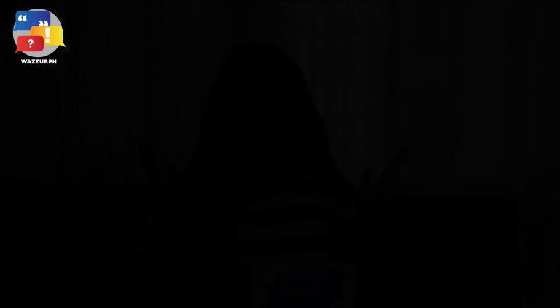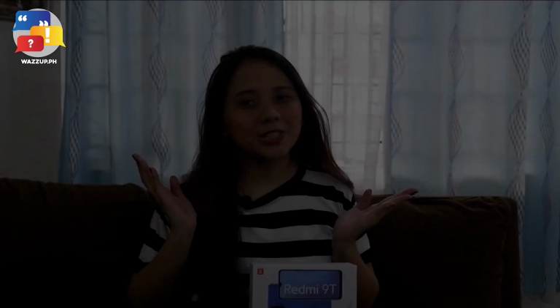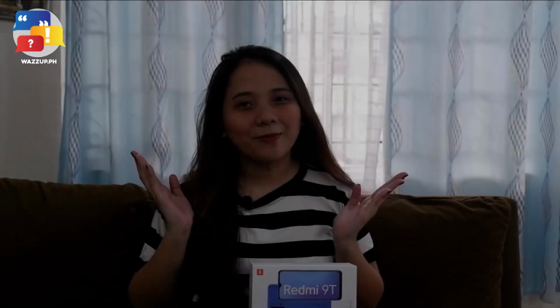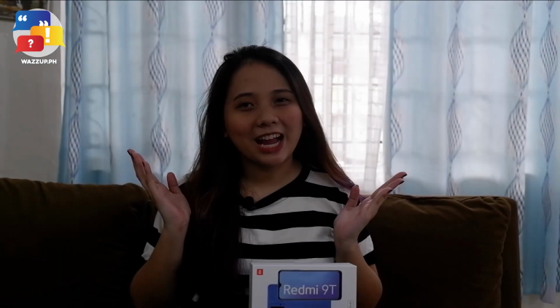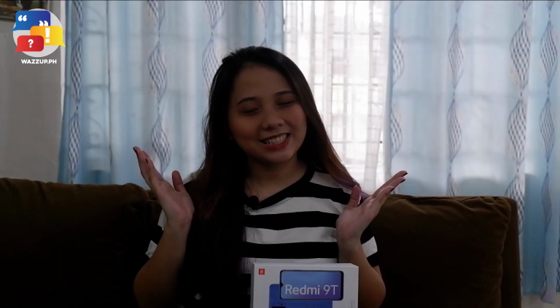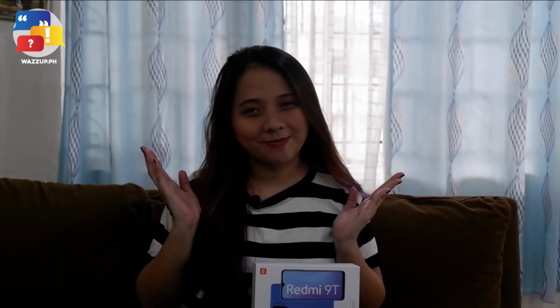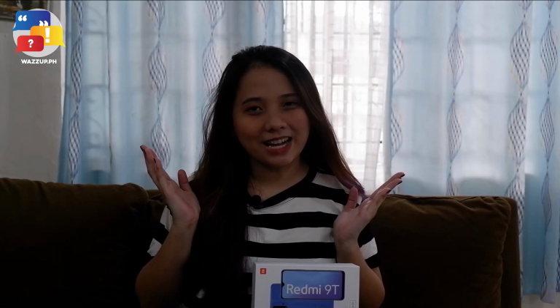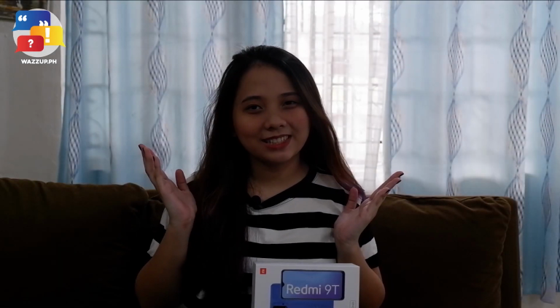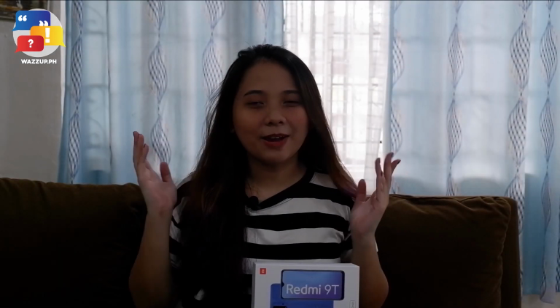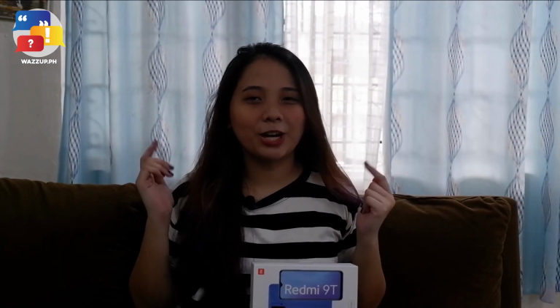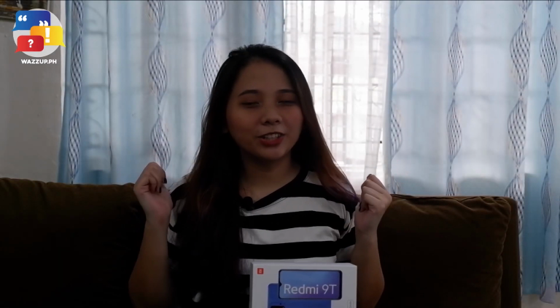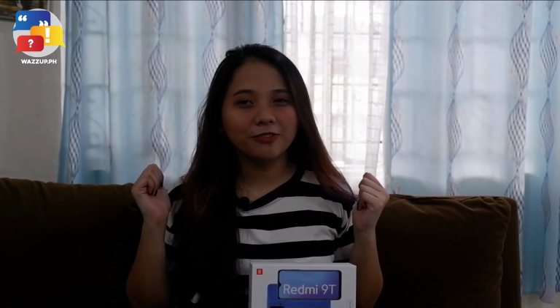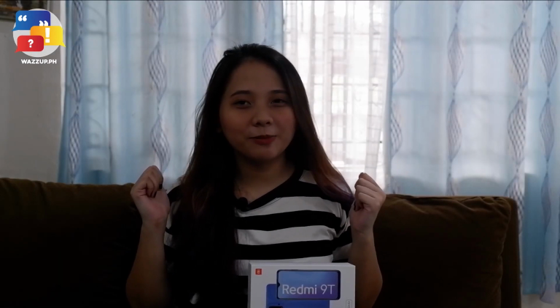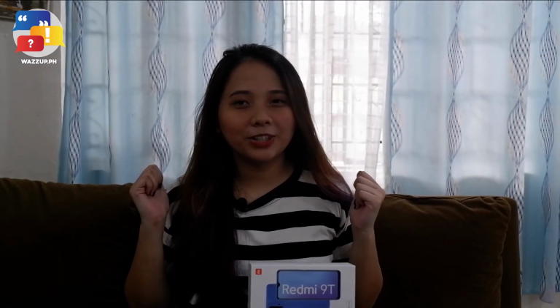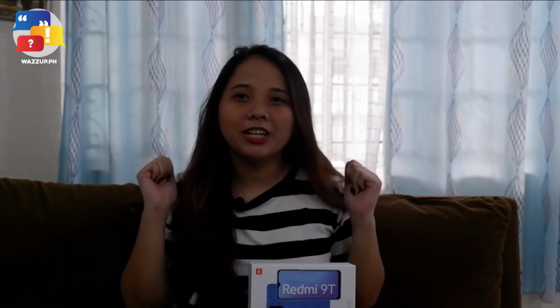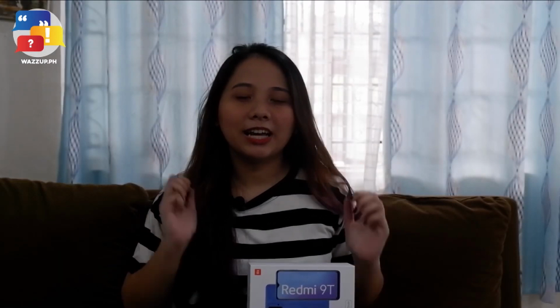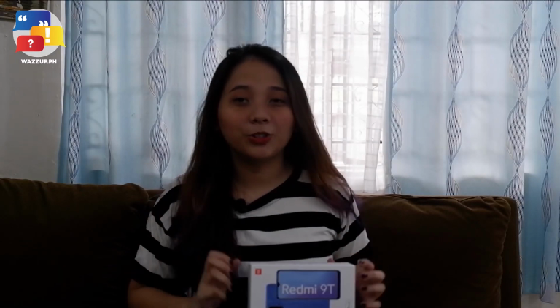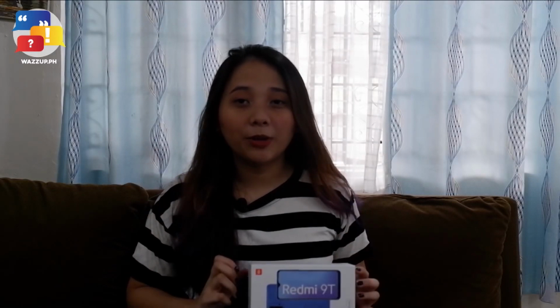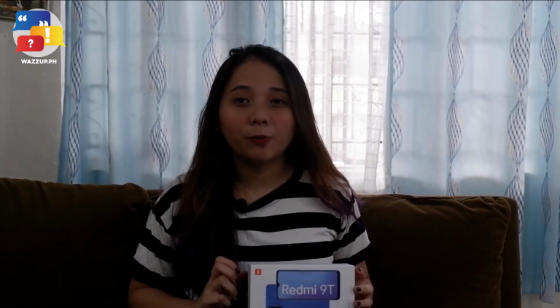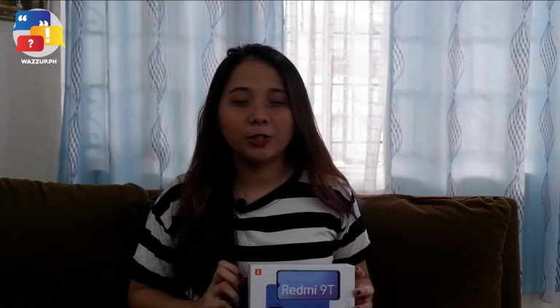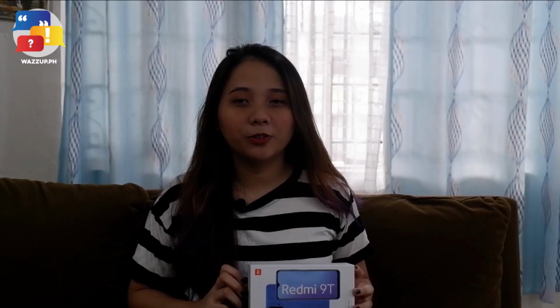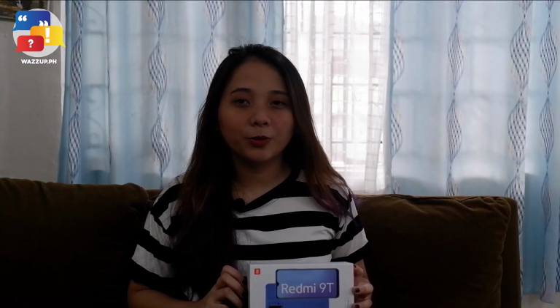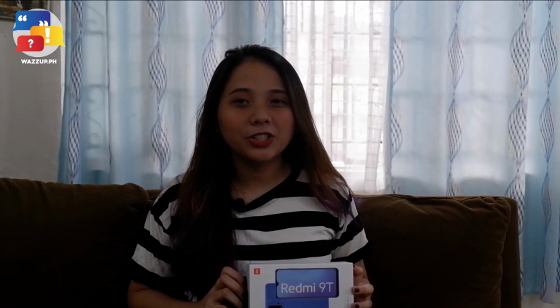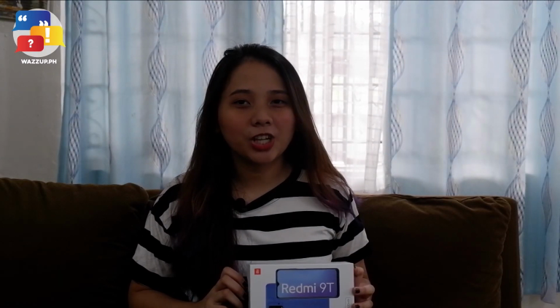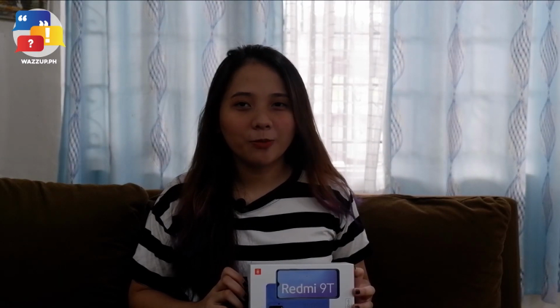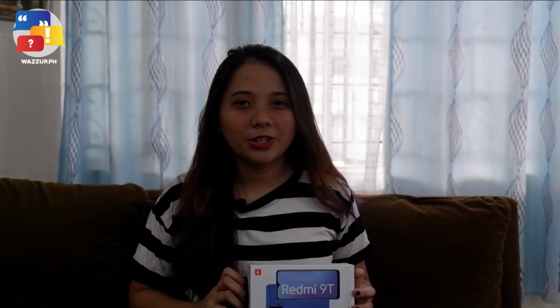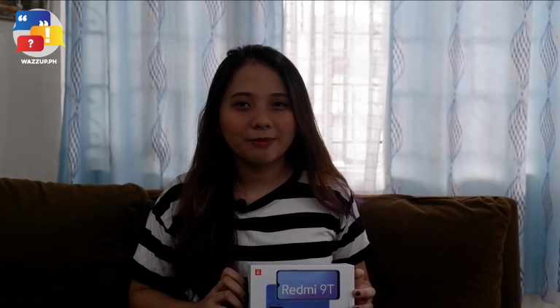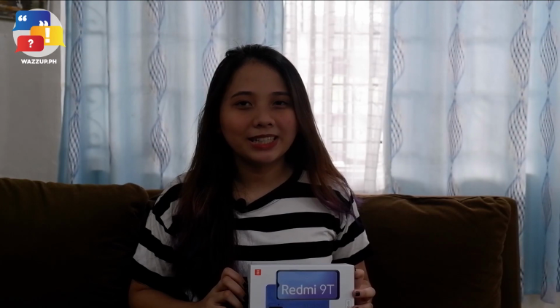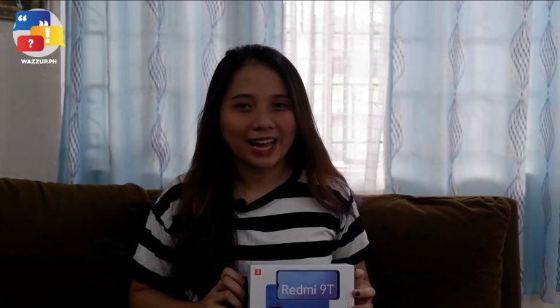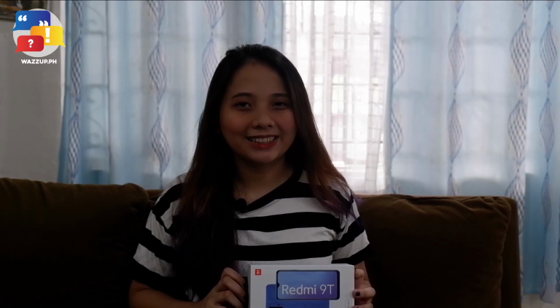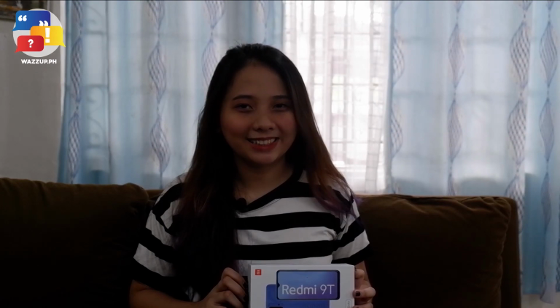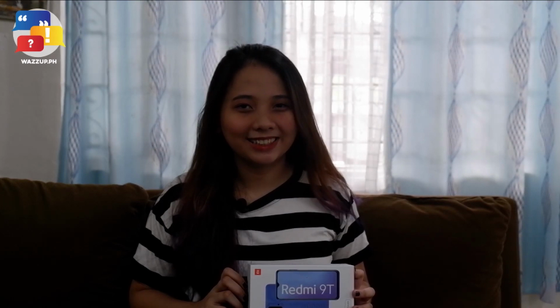What's up guys? It's Max. I'm a writer and filmmaker and today we will be reviewing the Xiaomi Redmi 9T.